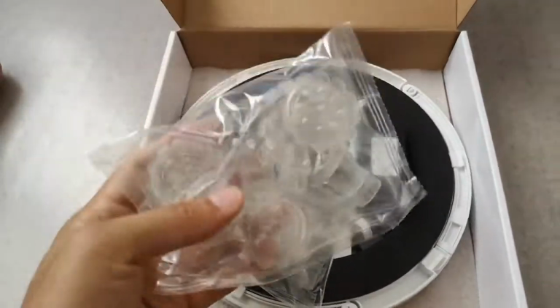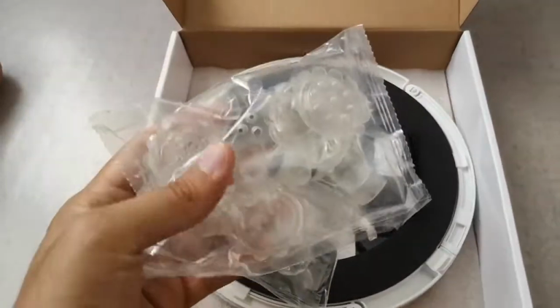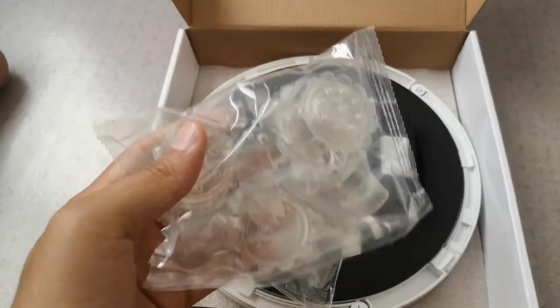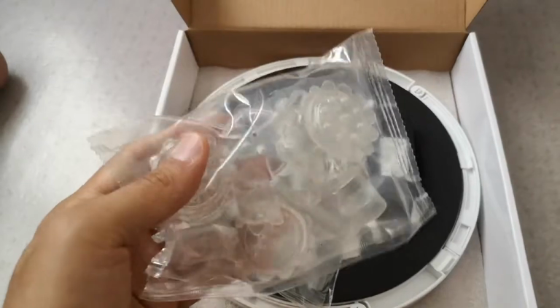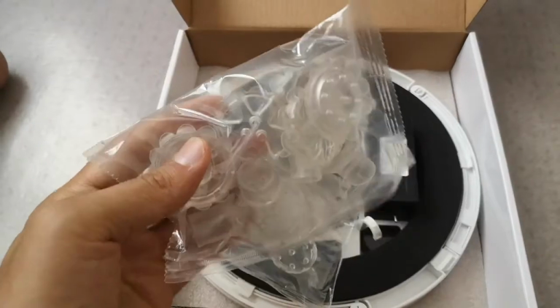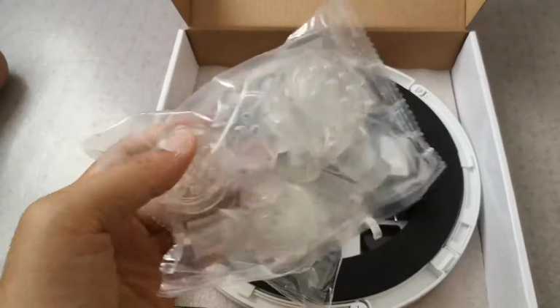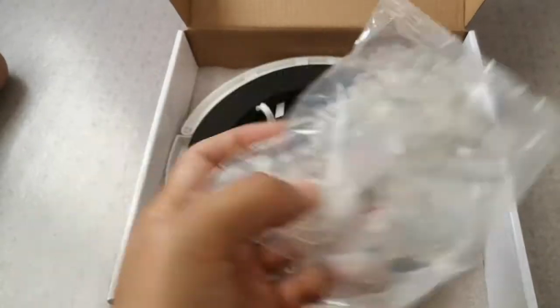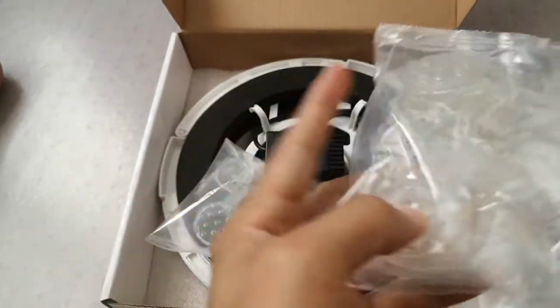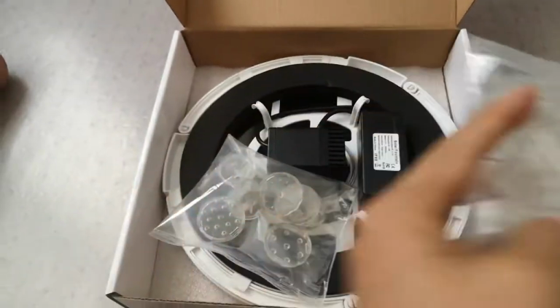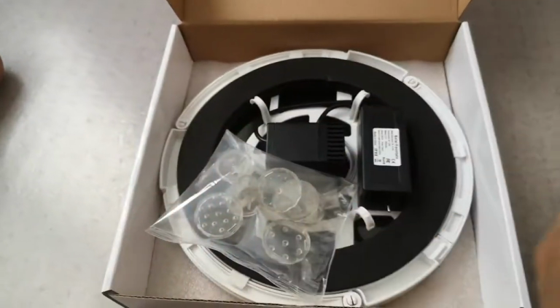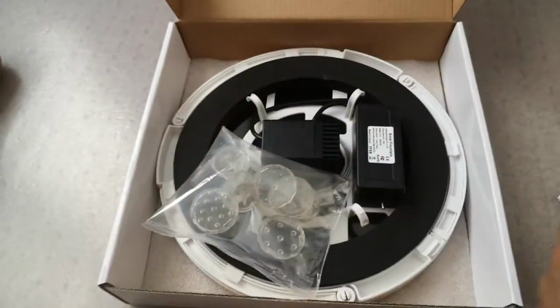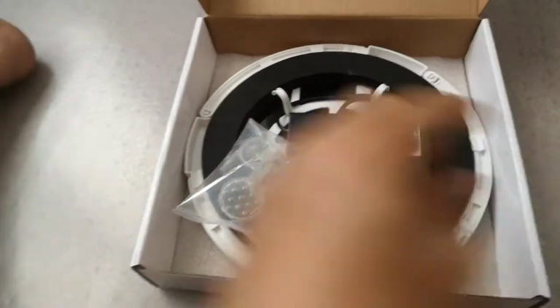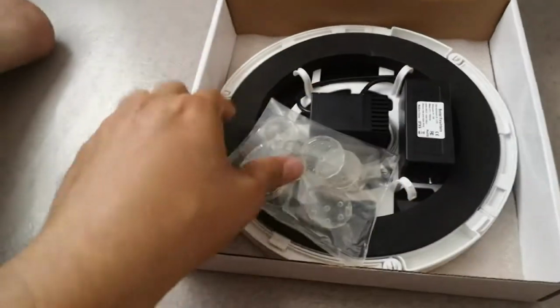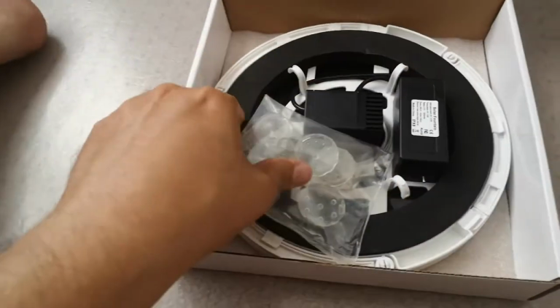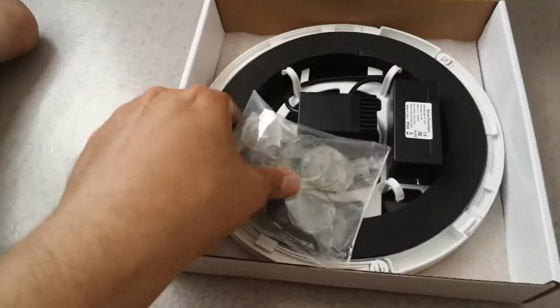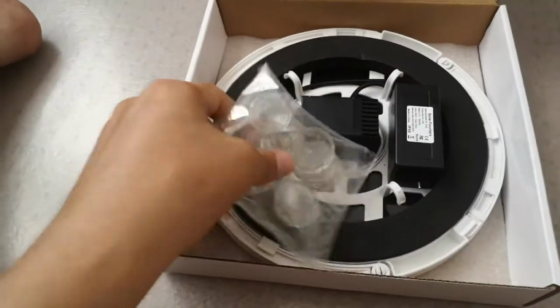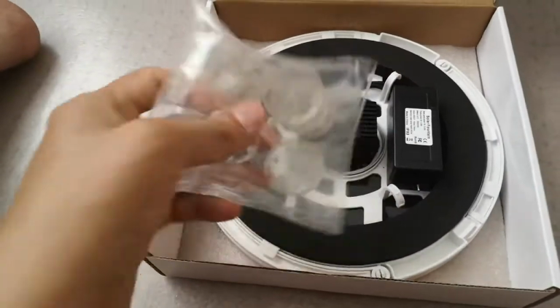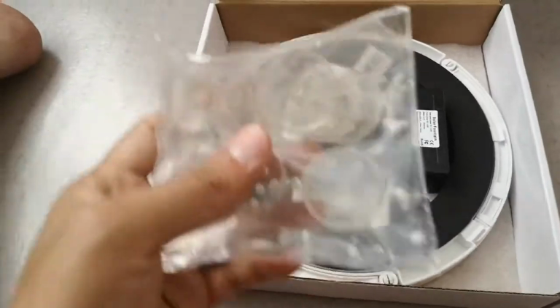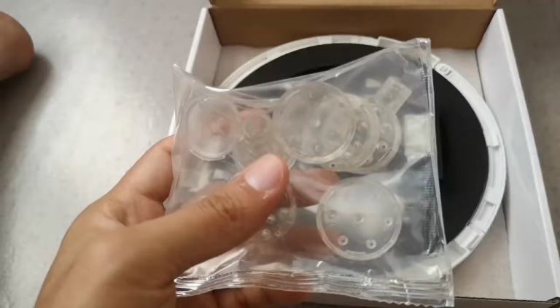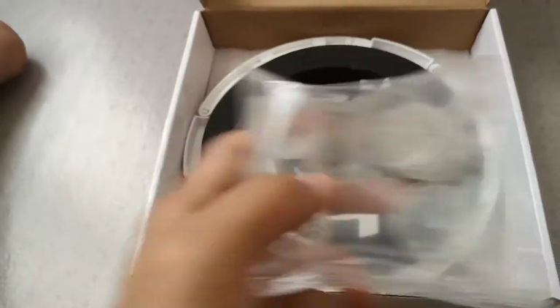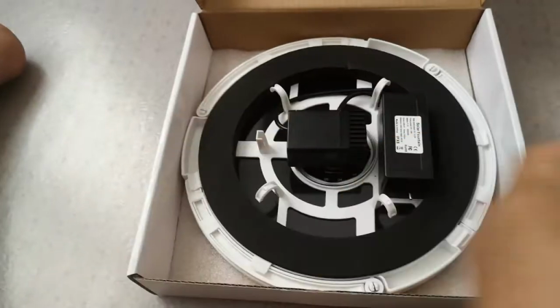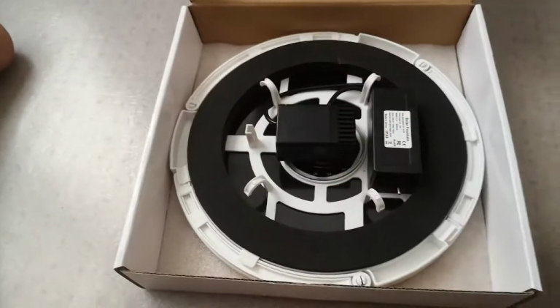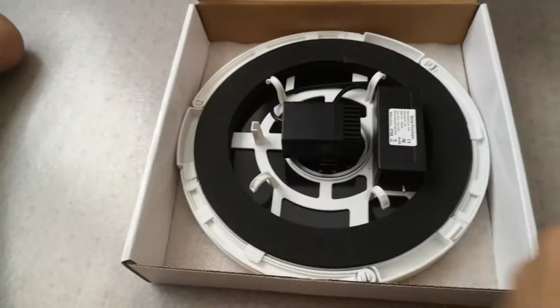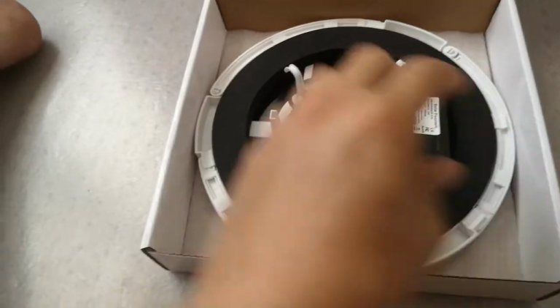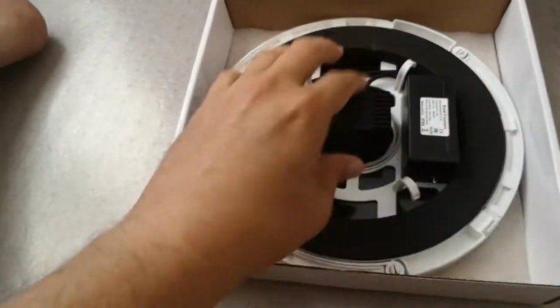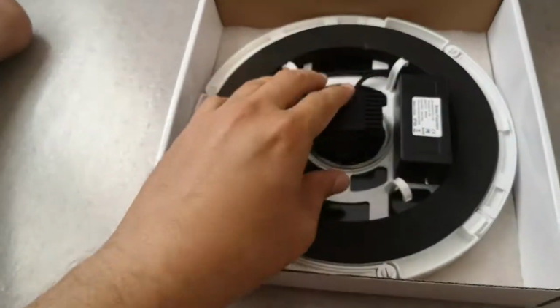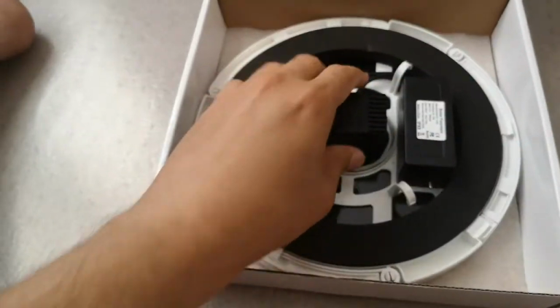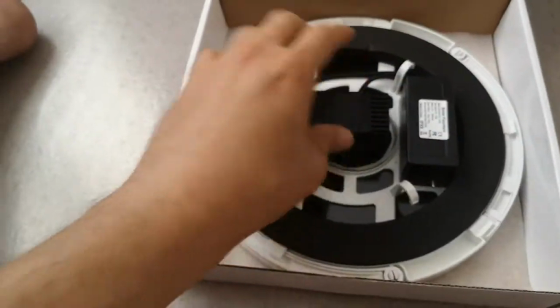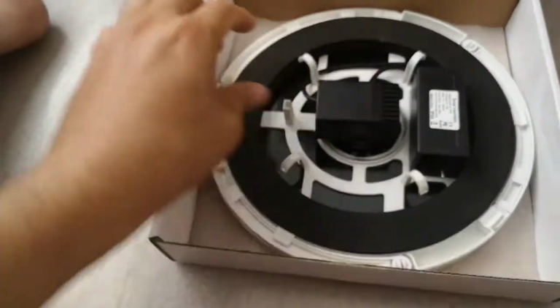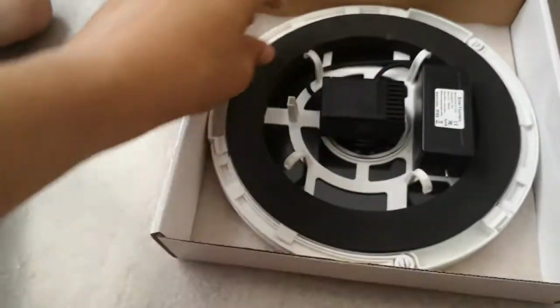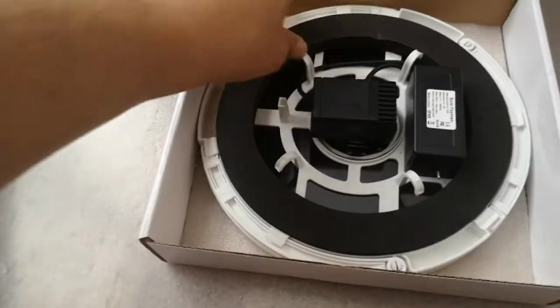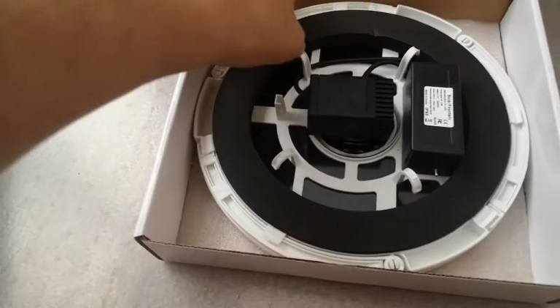Here are the nozzles that you can change. This is the pump itself.